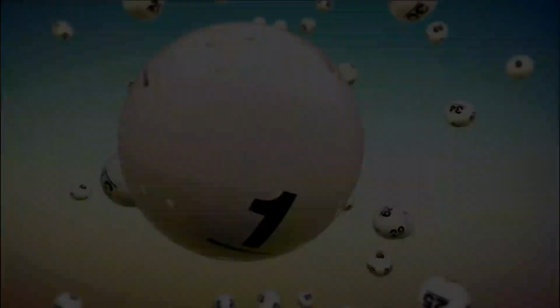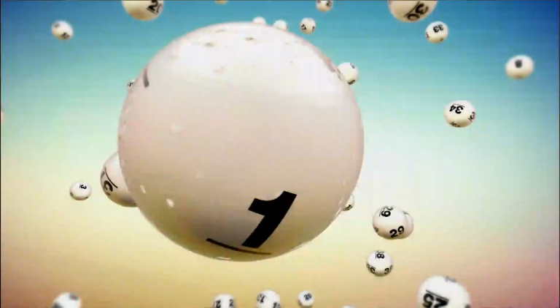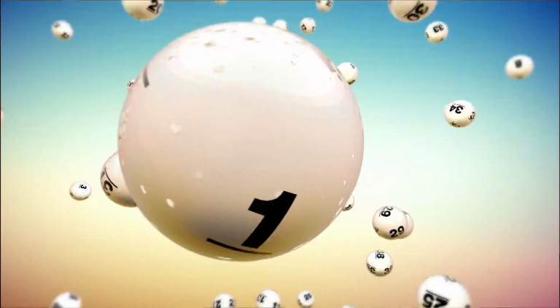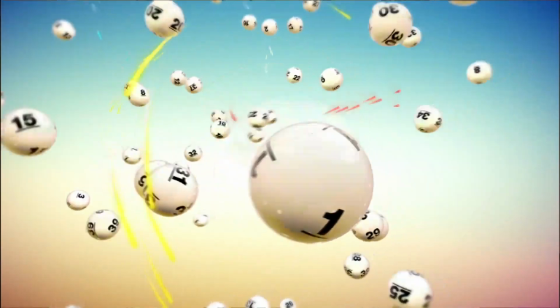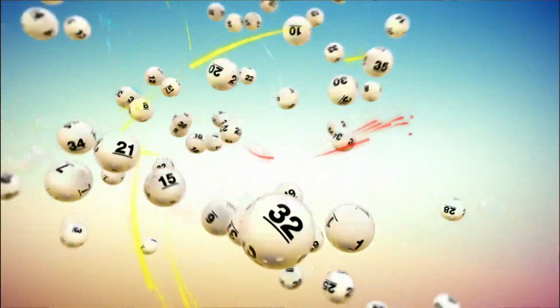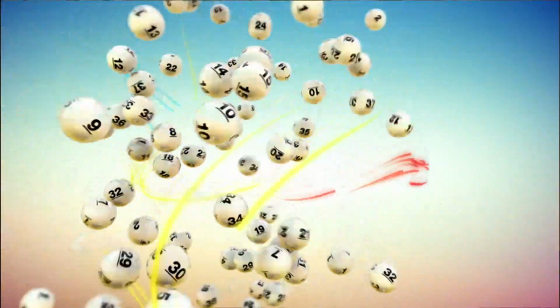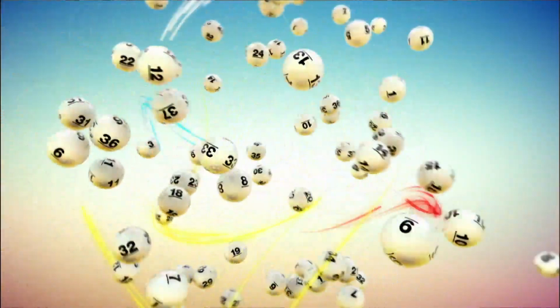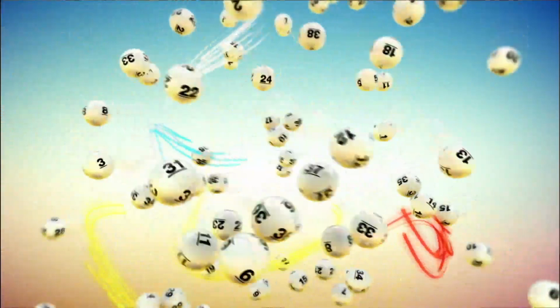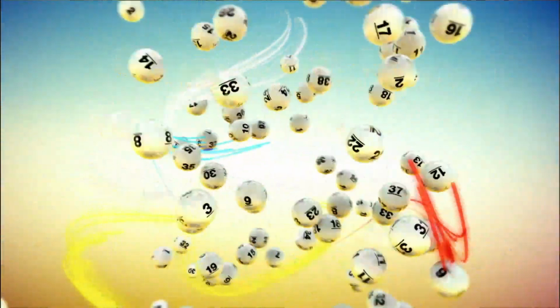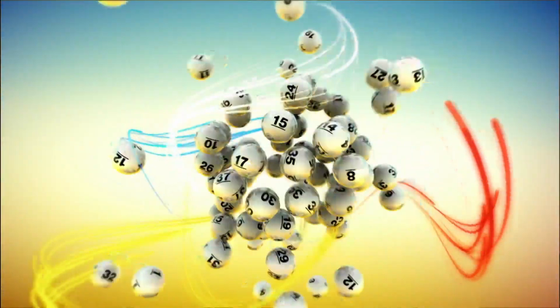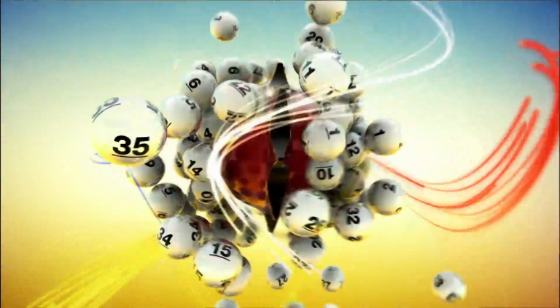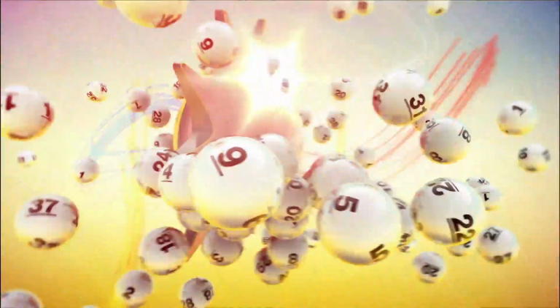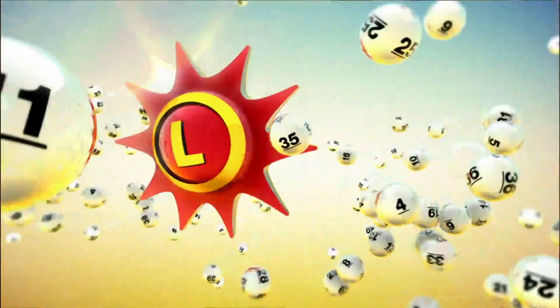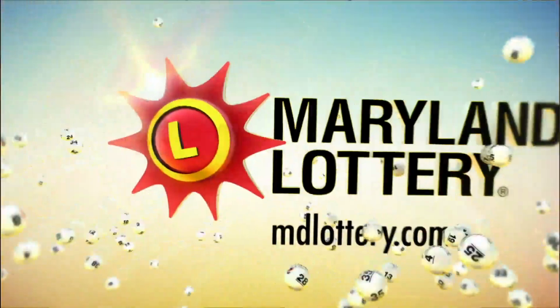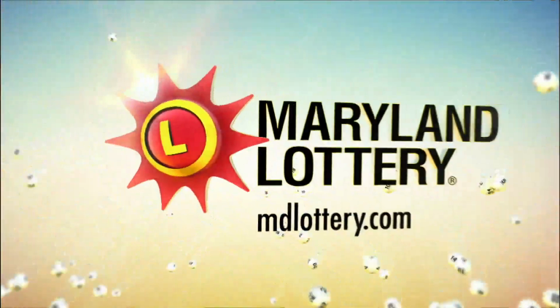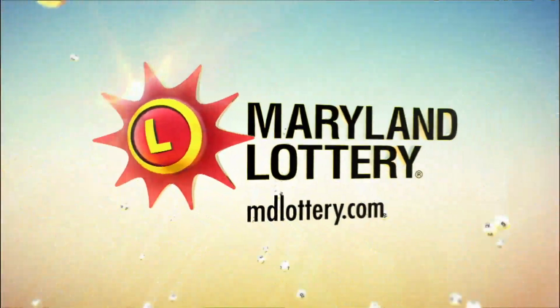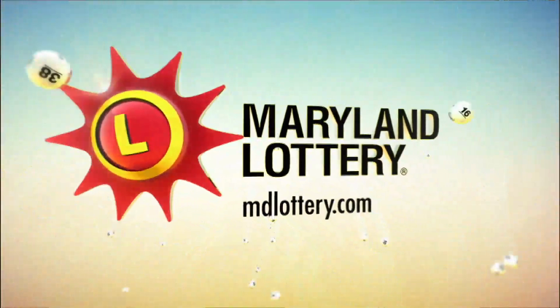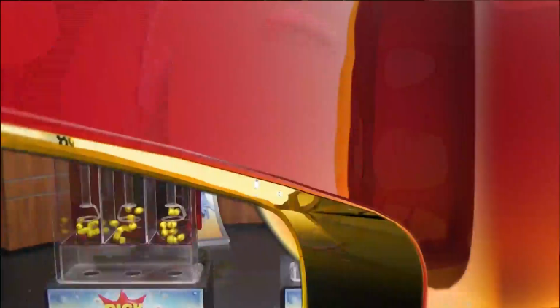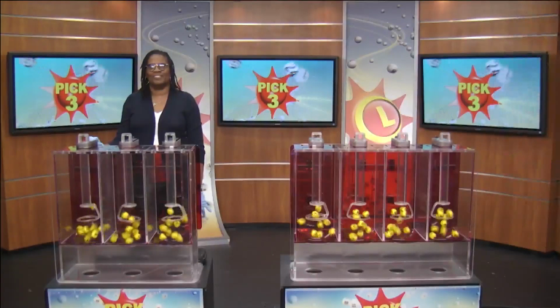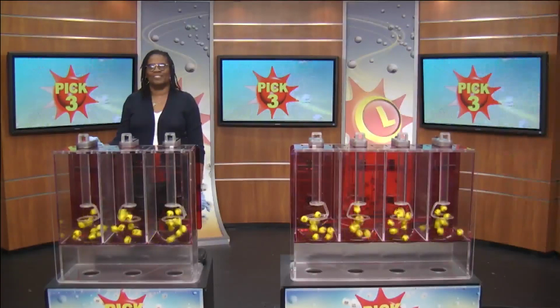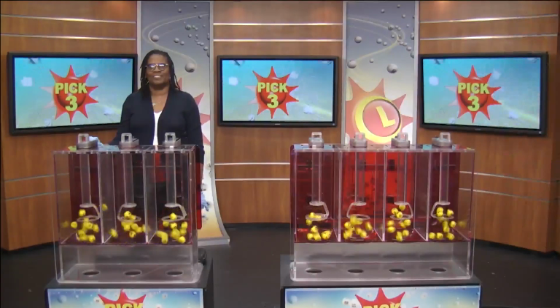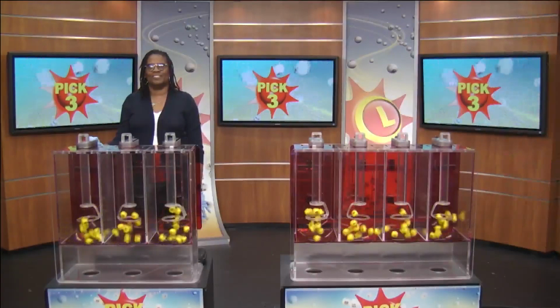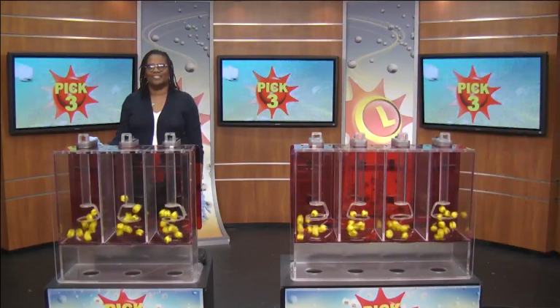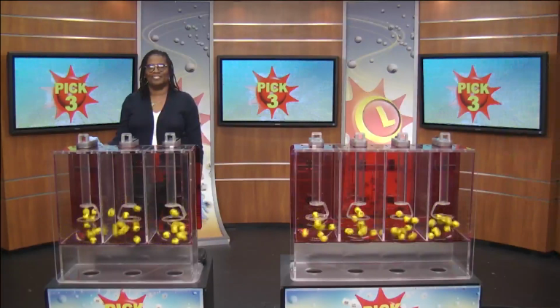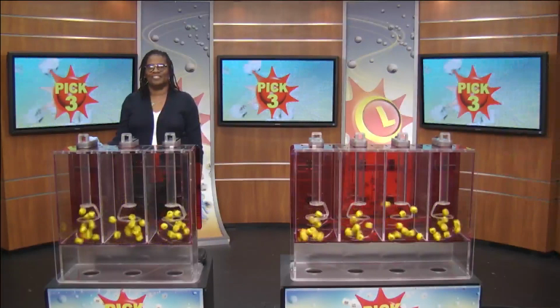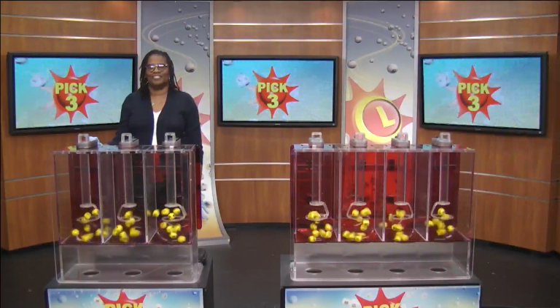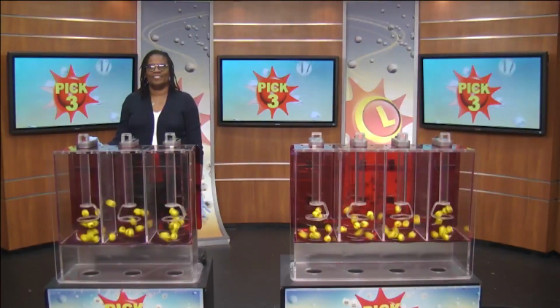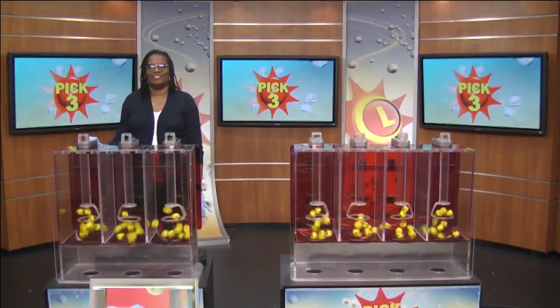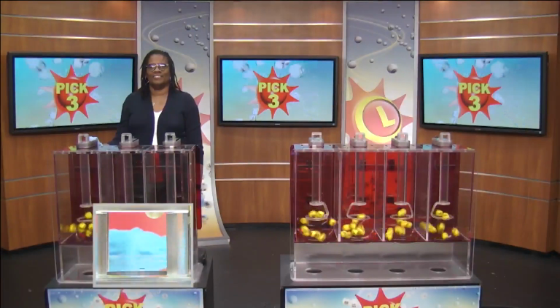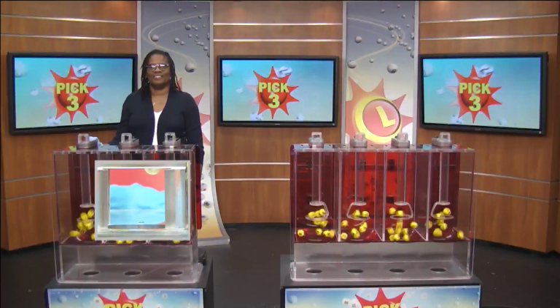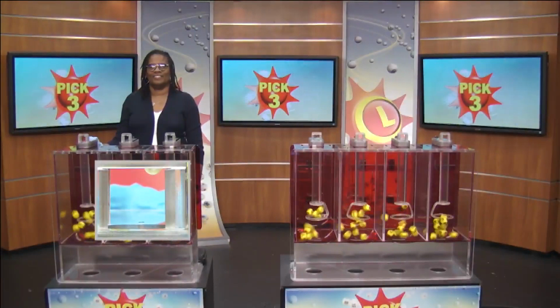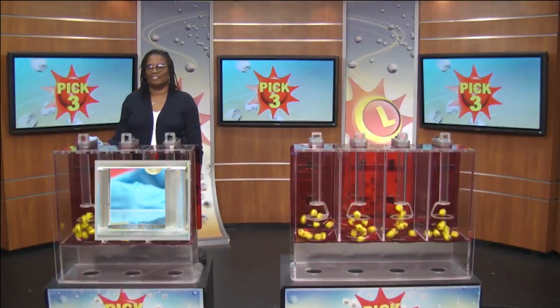The Maryland Lottery, let yourself play. Victory Ram from the Maryland Lottery here with your Pick 3 numbers.